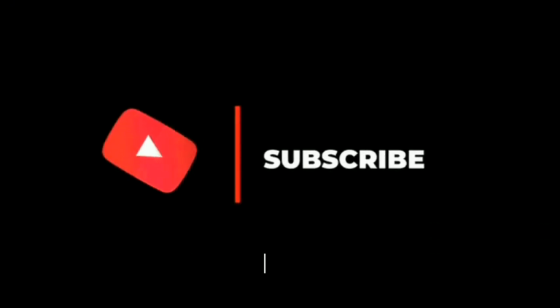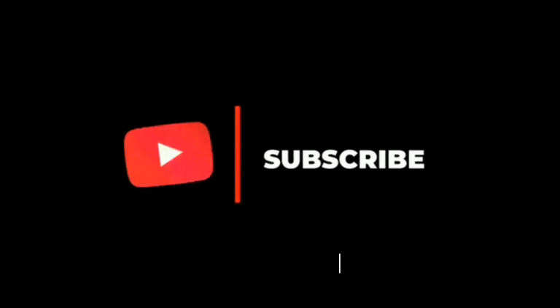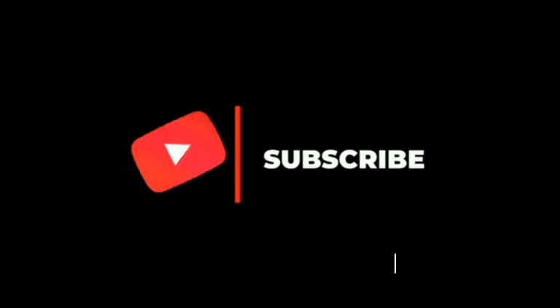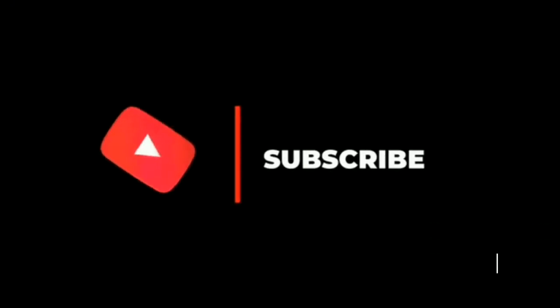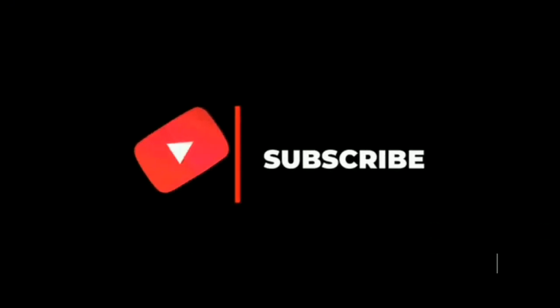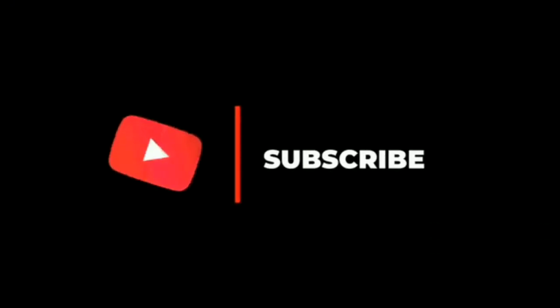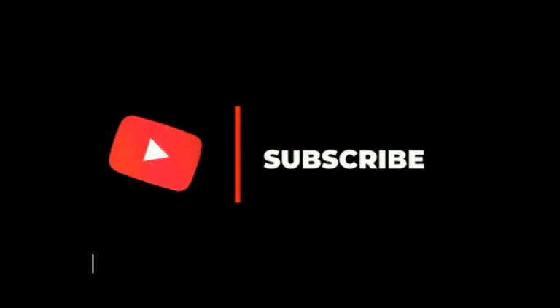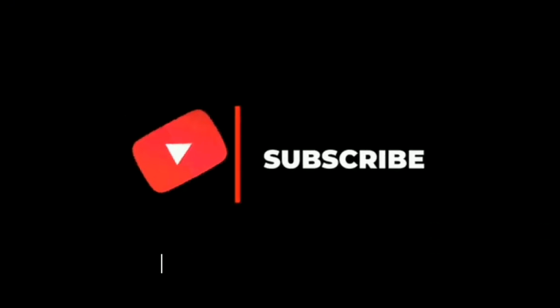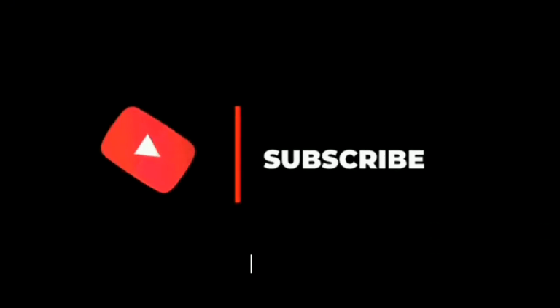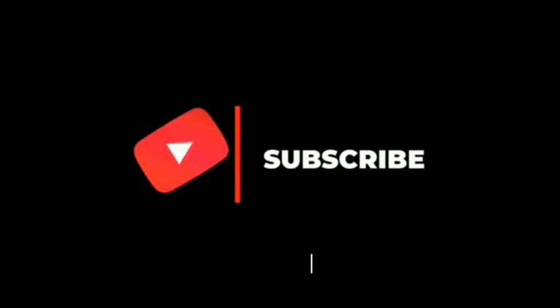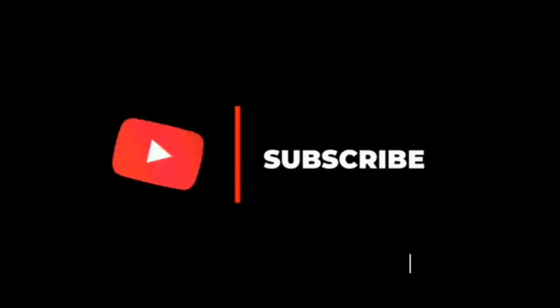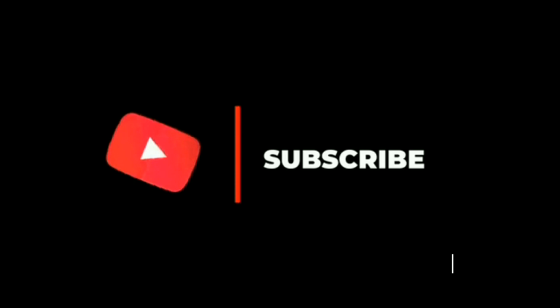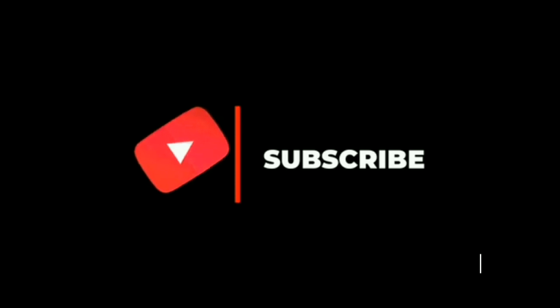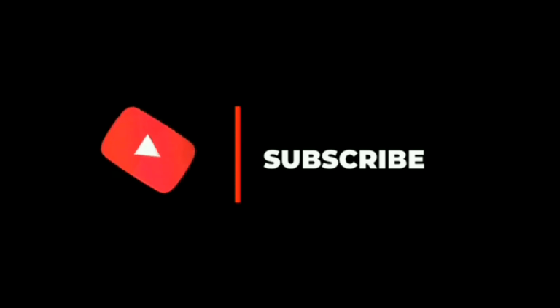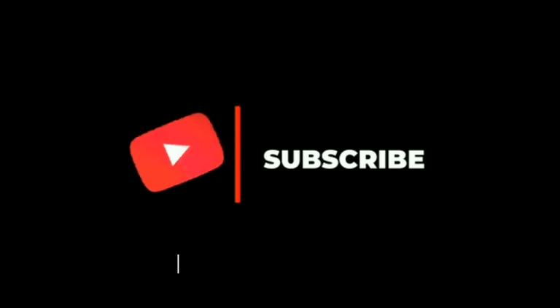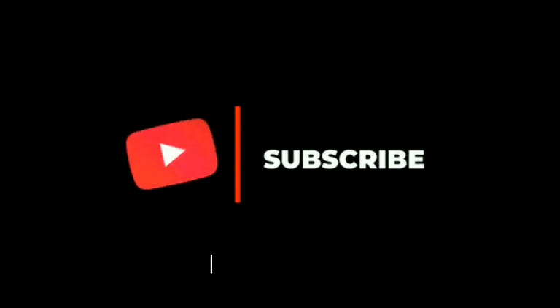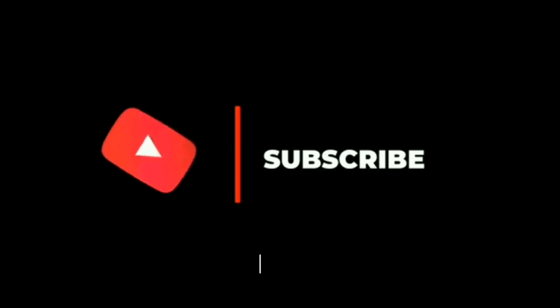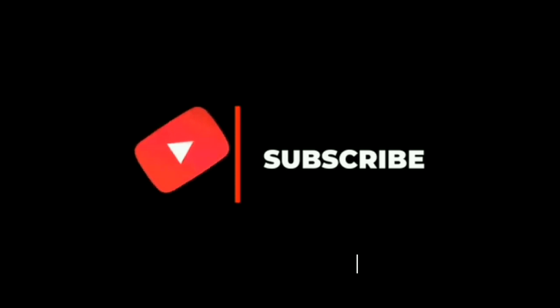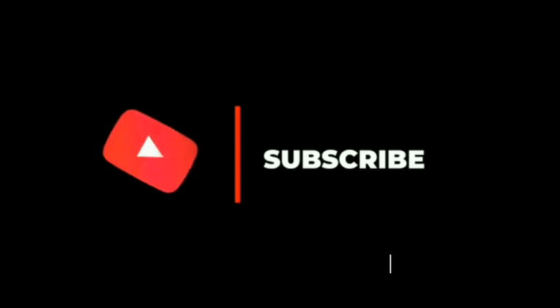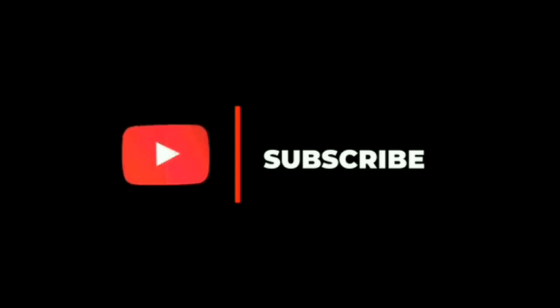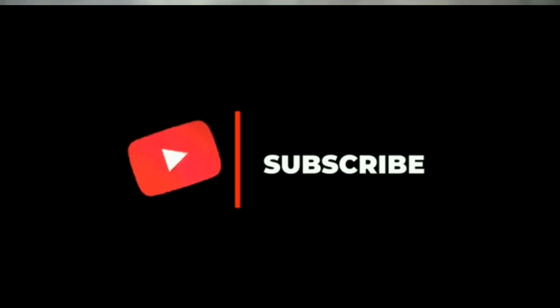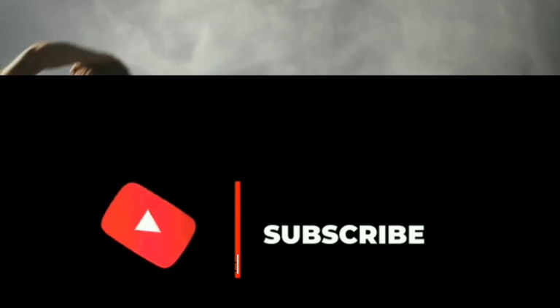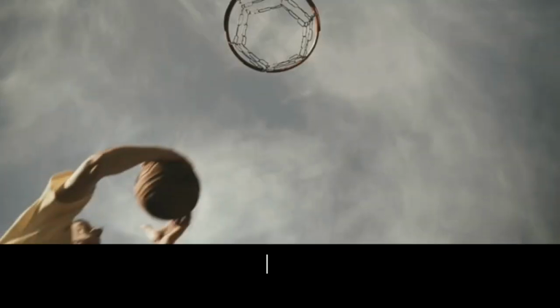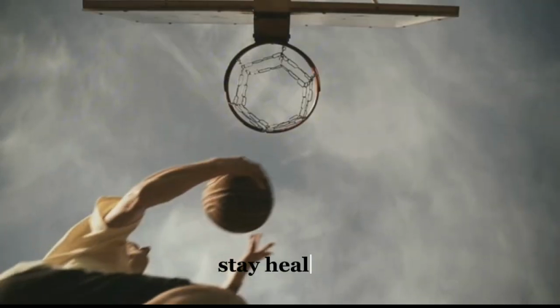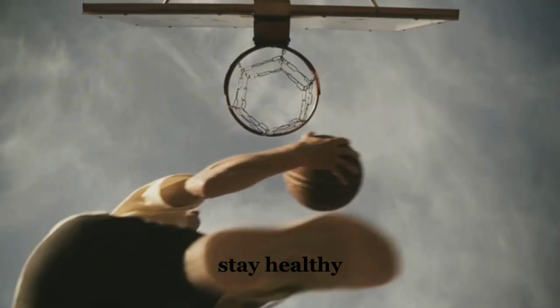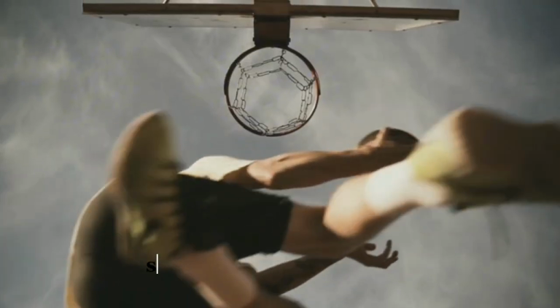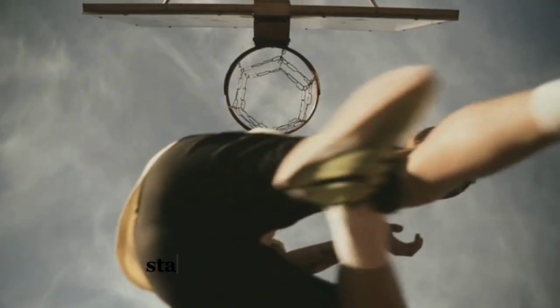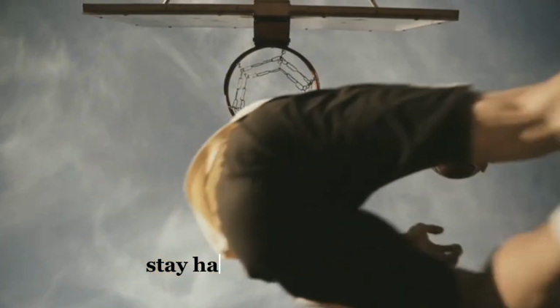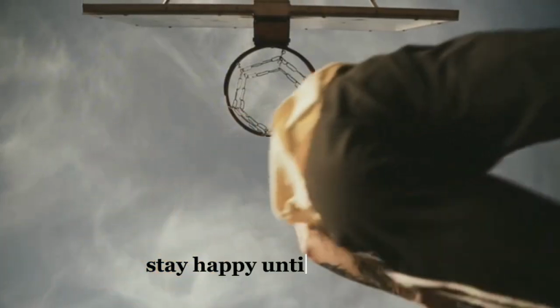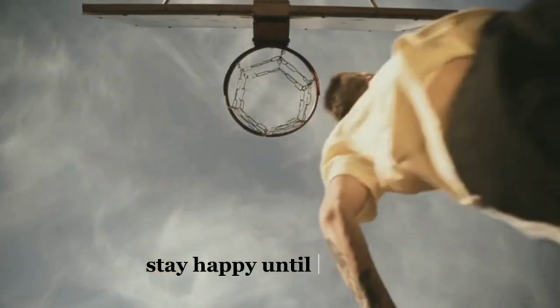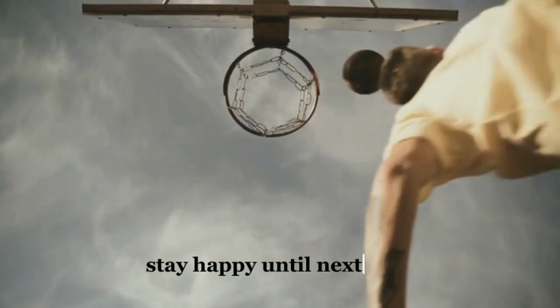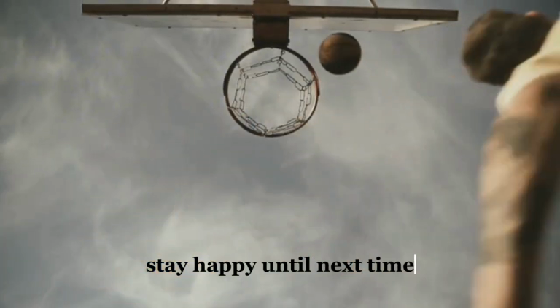If you enjoyed this recipe, don't forget to give this video a thumbs up and subscribe for more exciting health and wellness content. Stay healthy, stay happy — until next time!